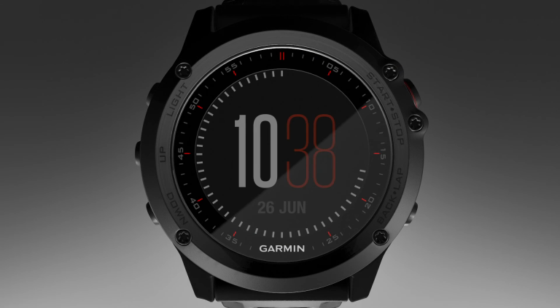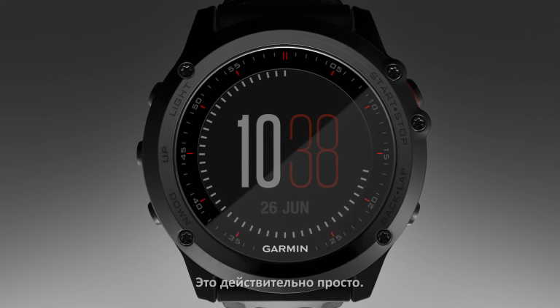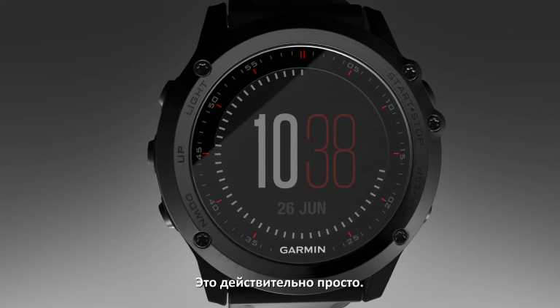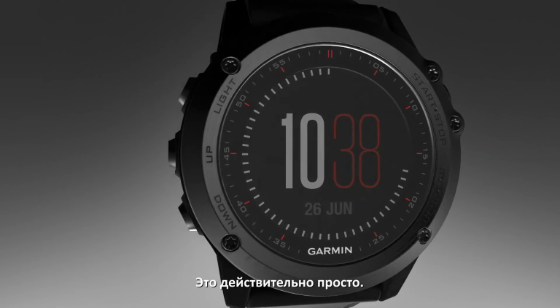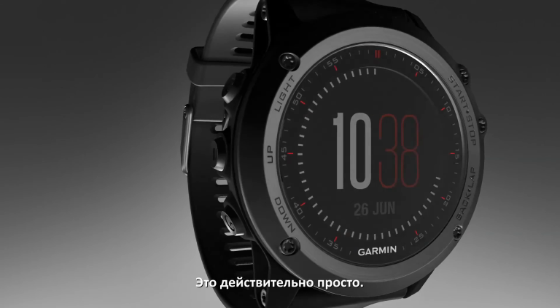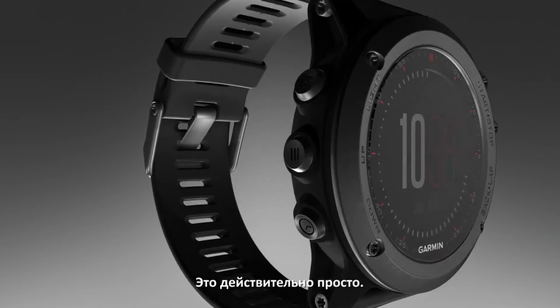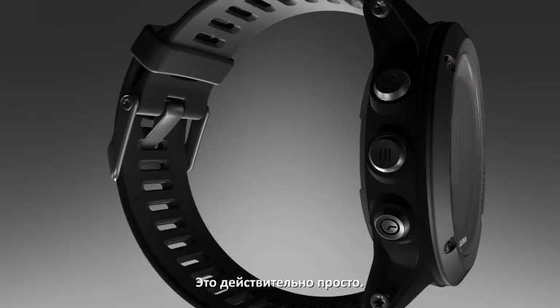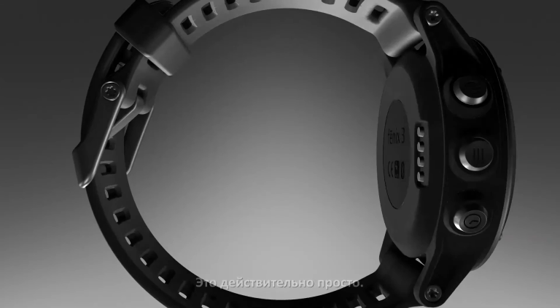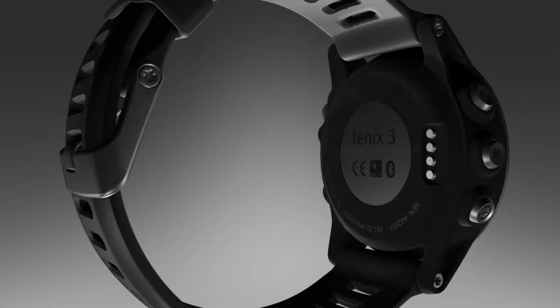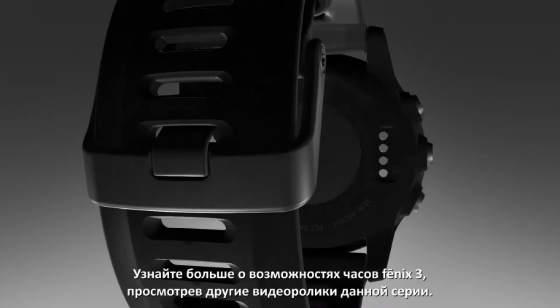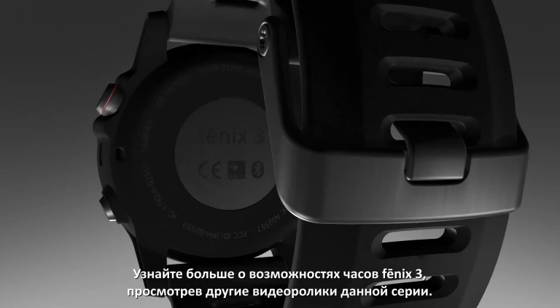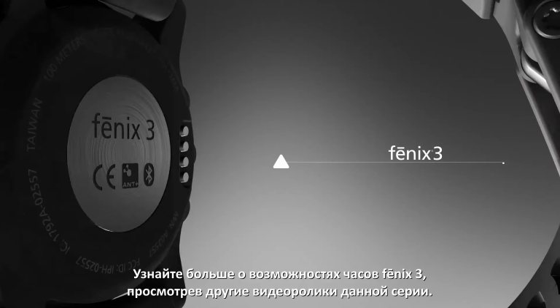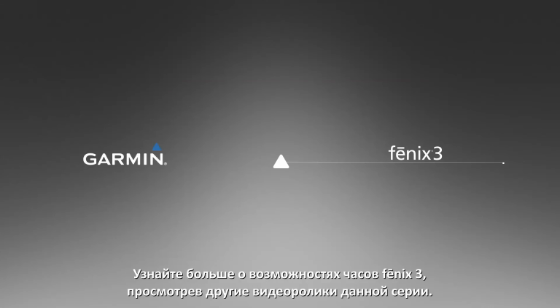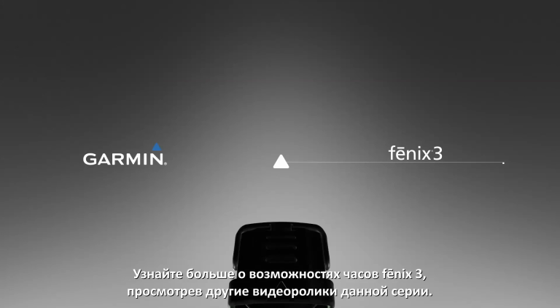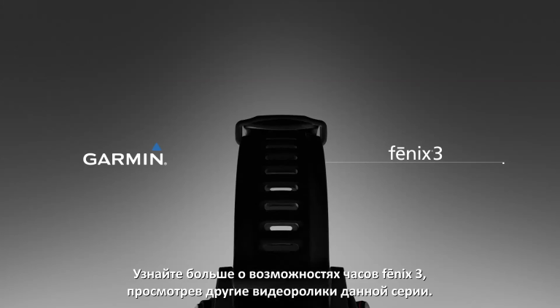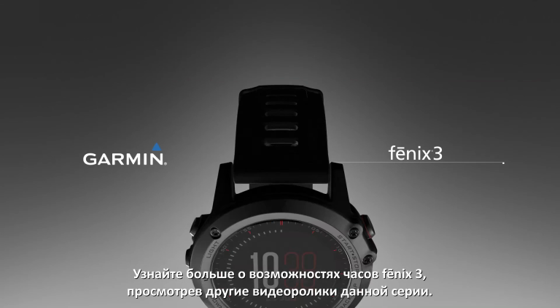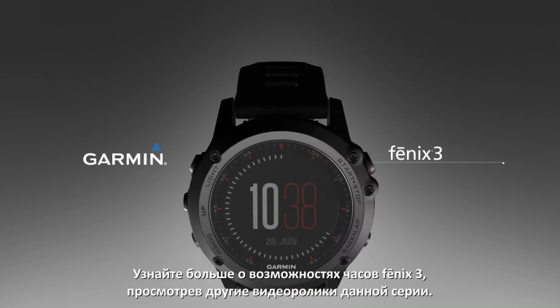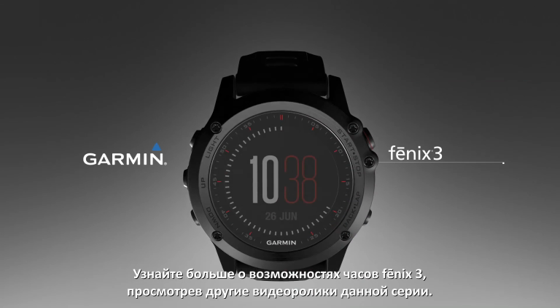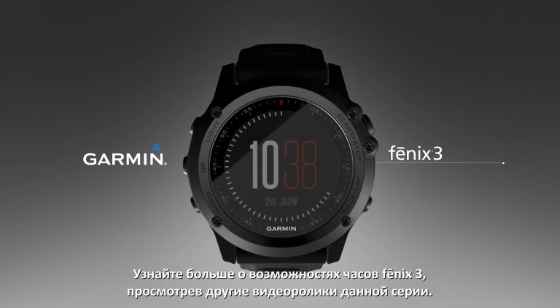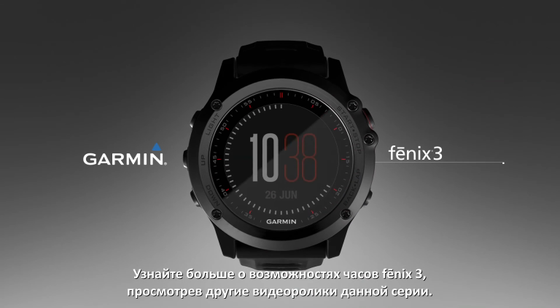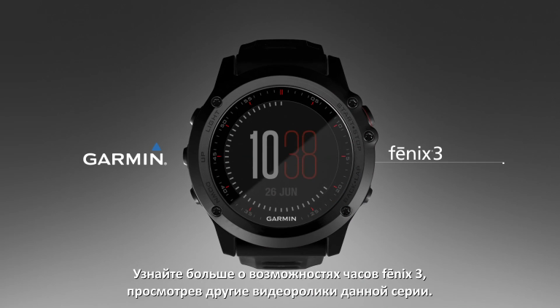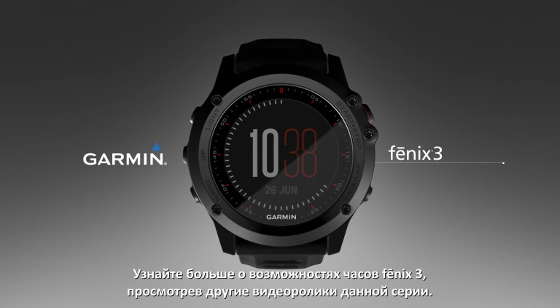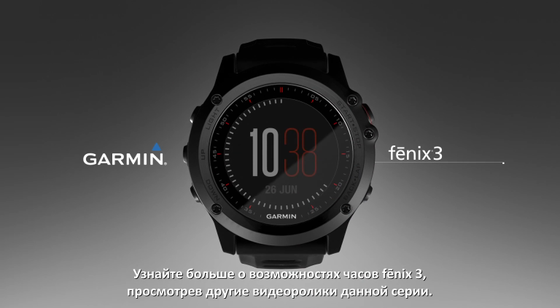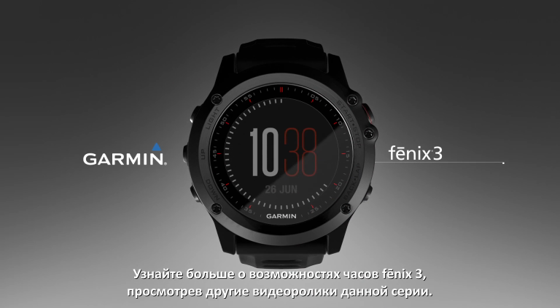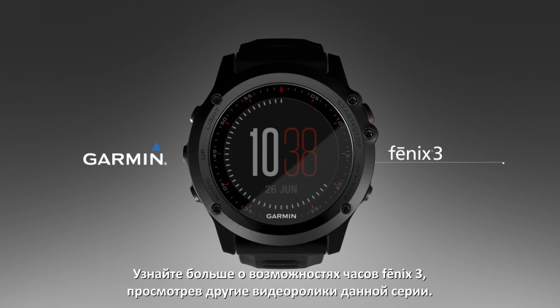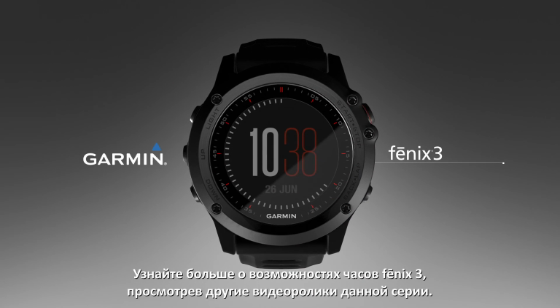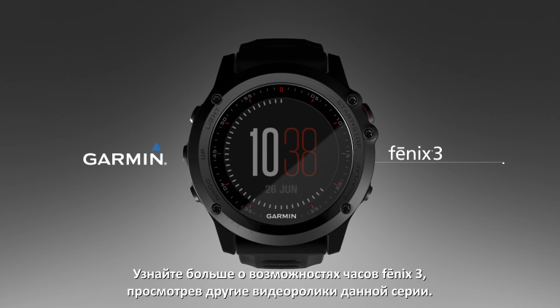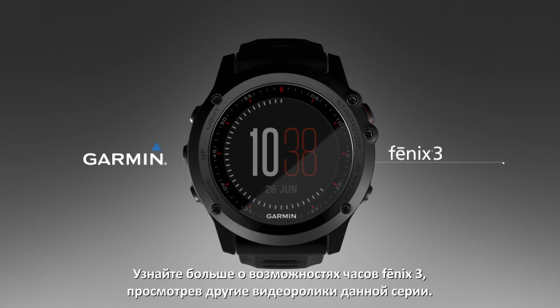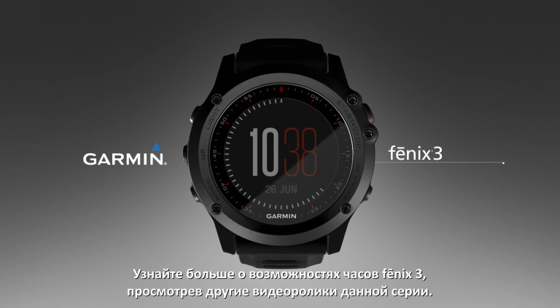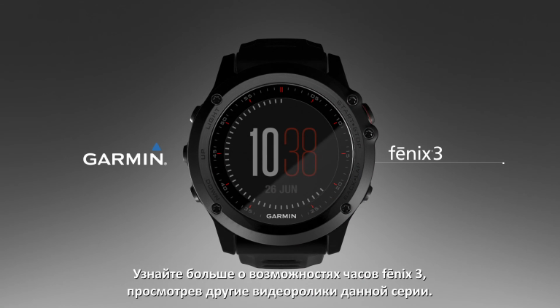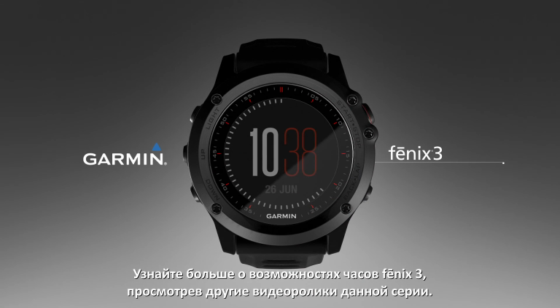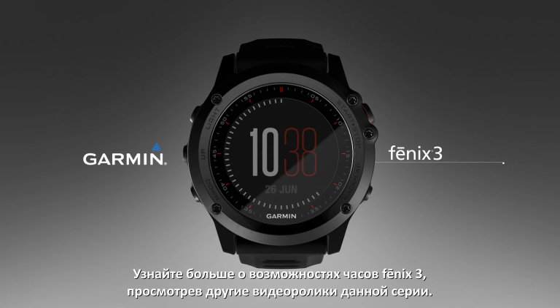It's that simple. Learn more features of the Fenix 3 watch by watching the other videos in this series.